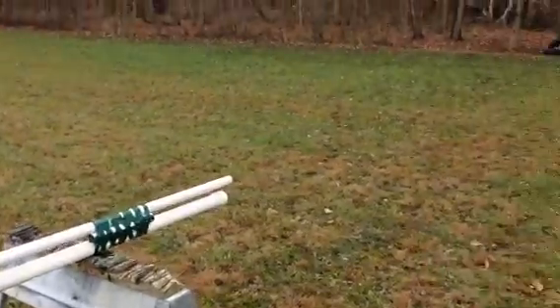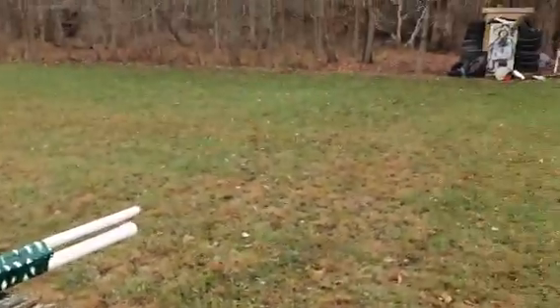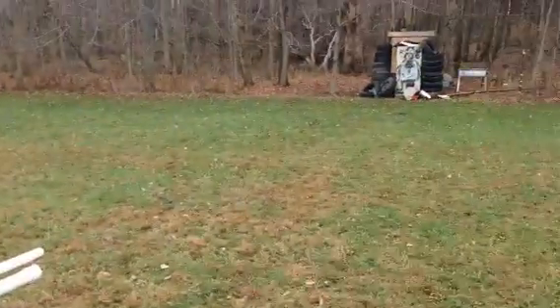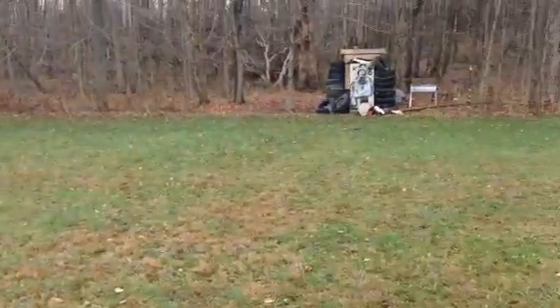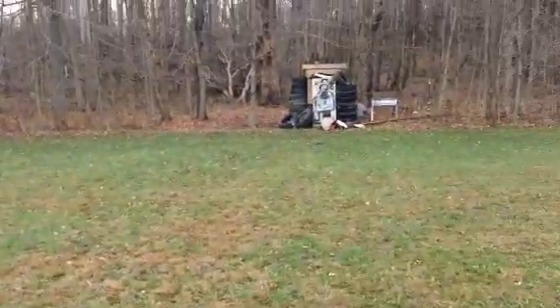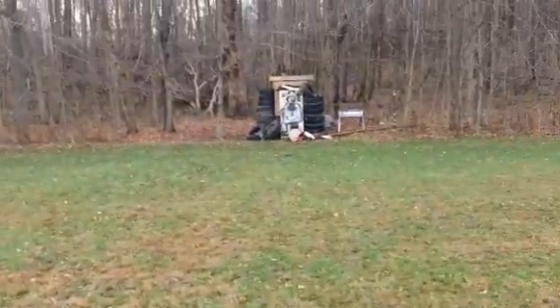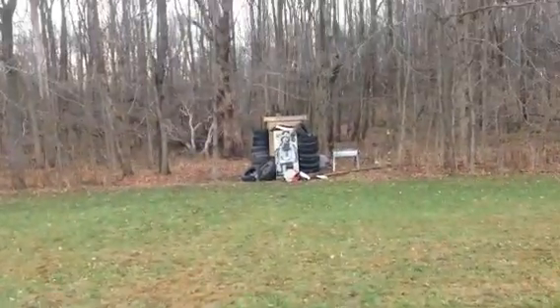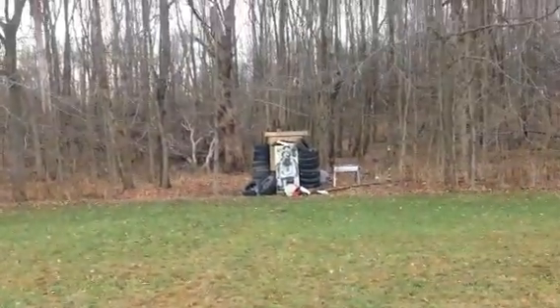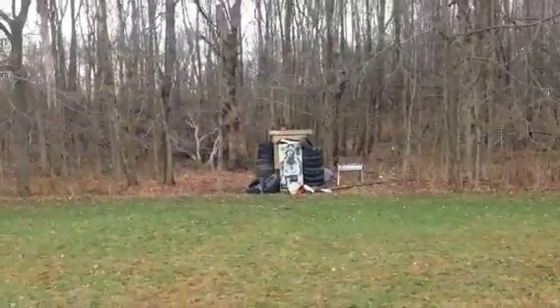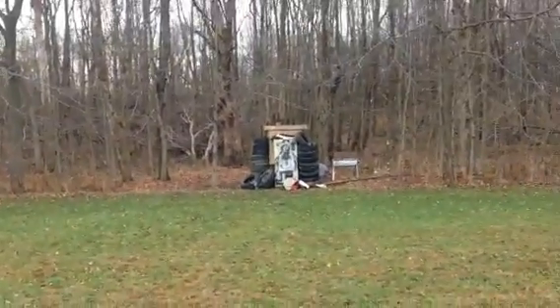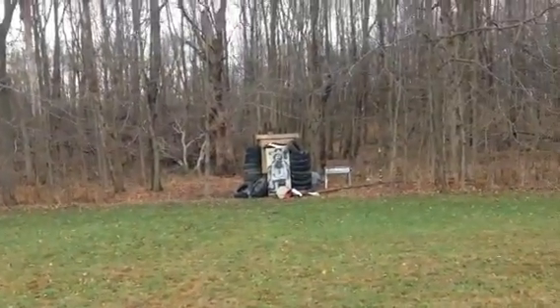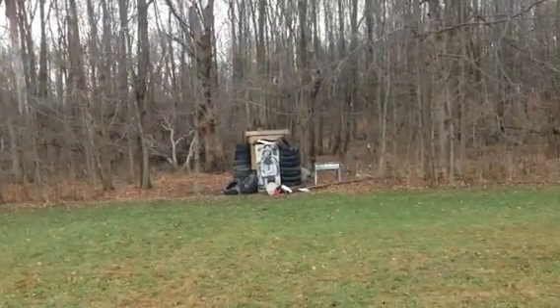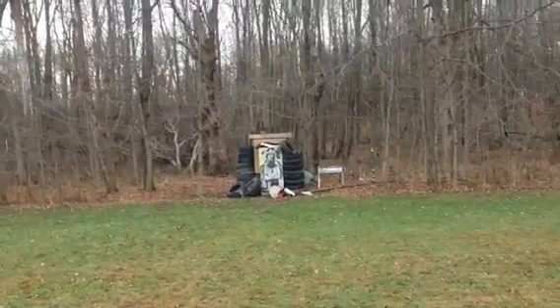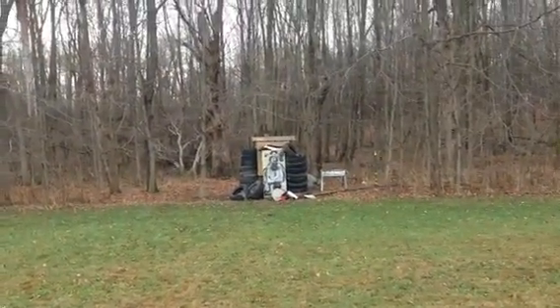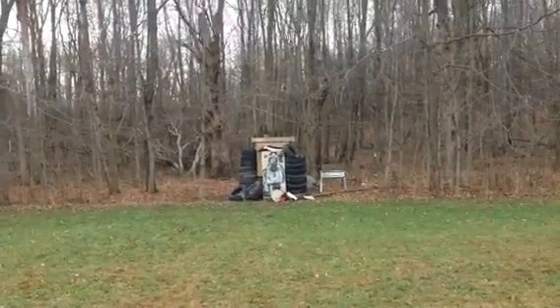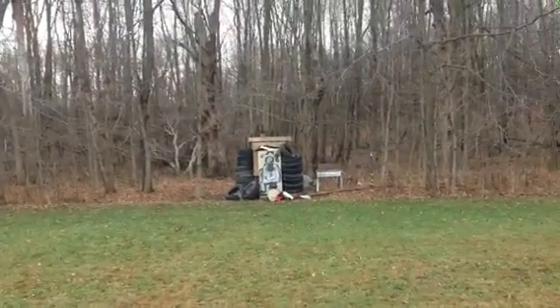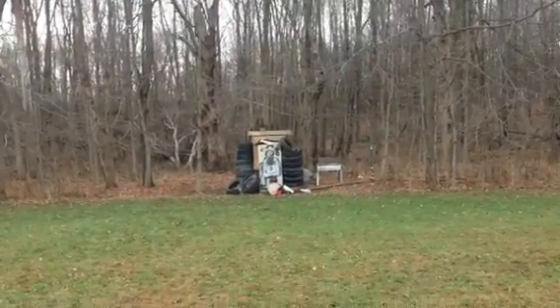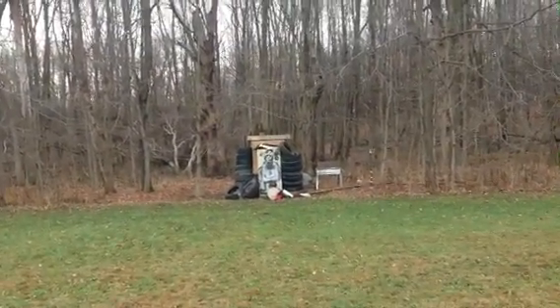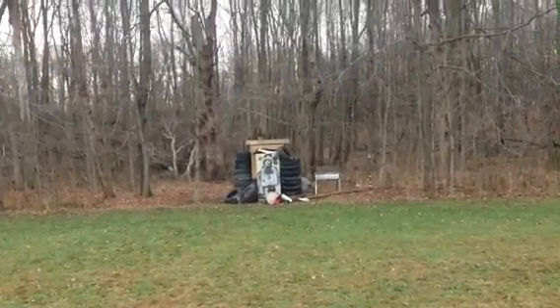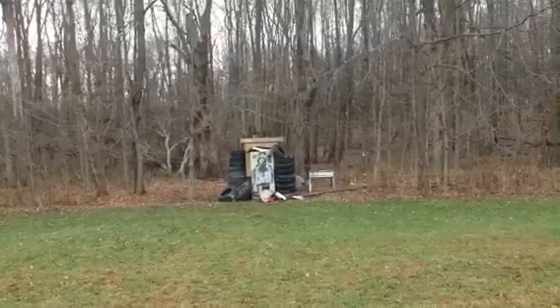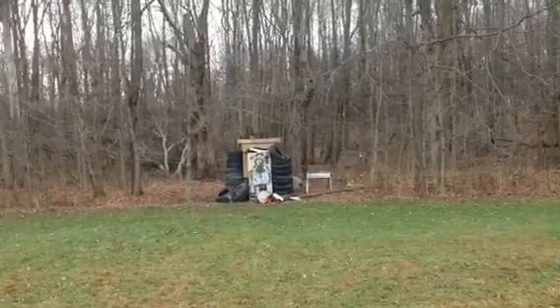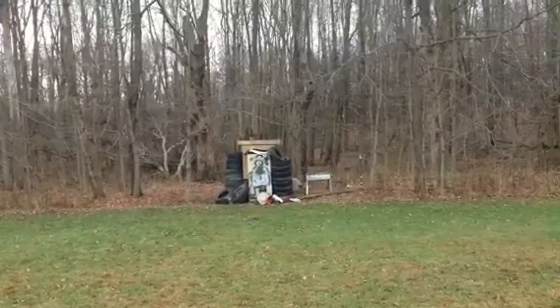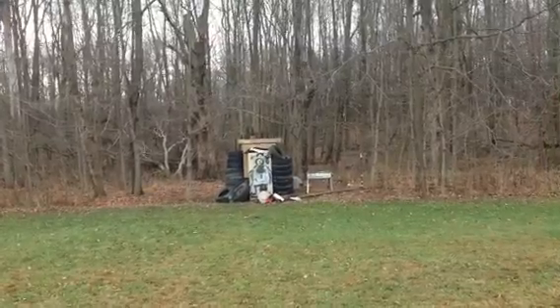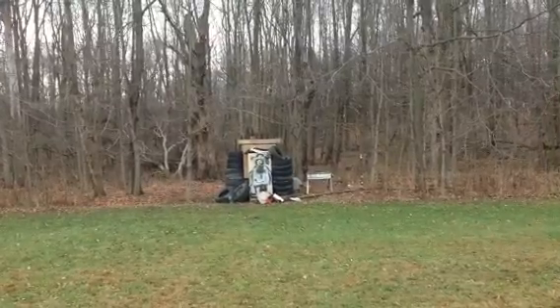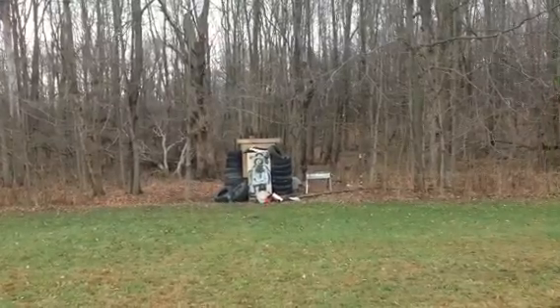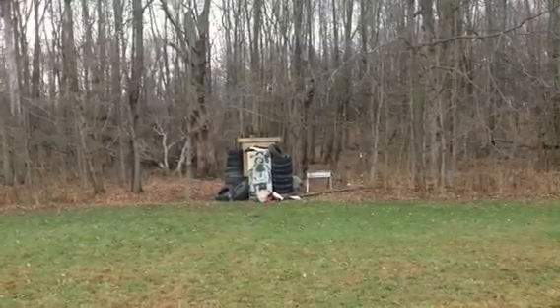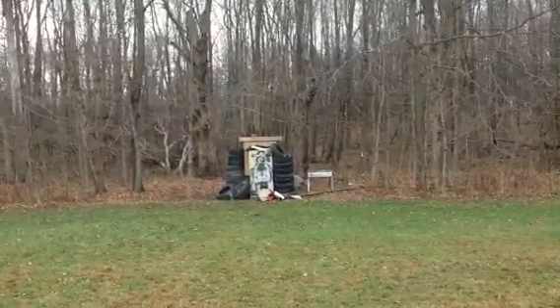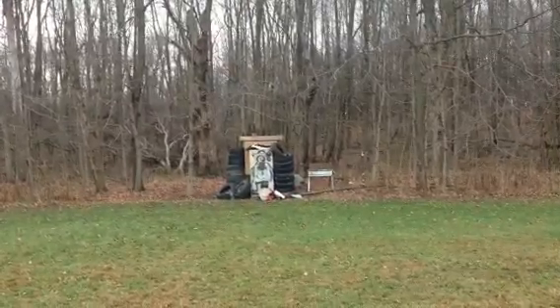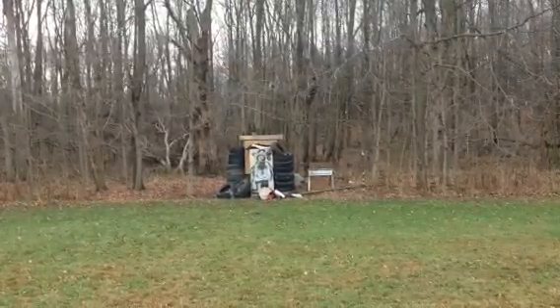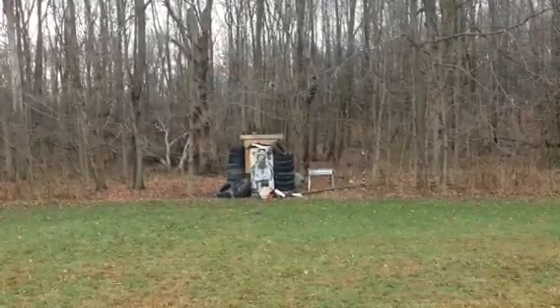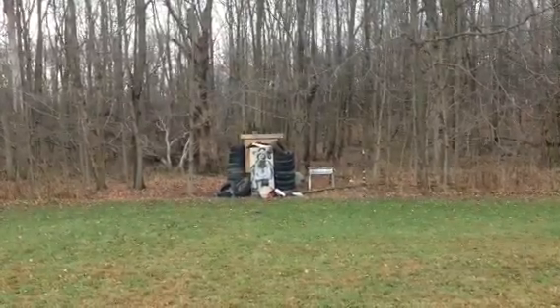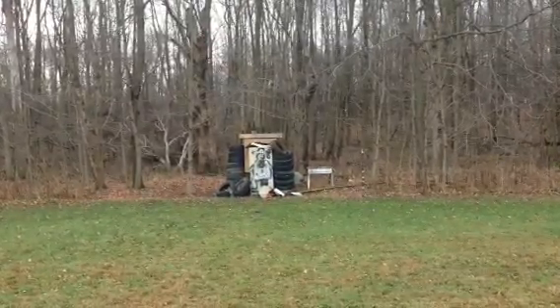Alright, I'm ready to go. I'm a high driver. Alright, ready? You on it? Mhmm.